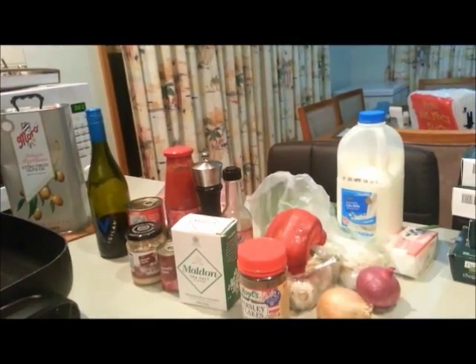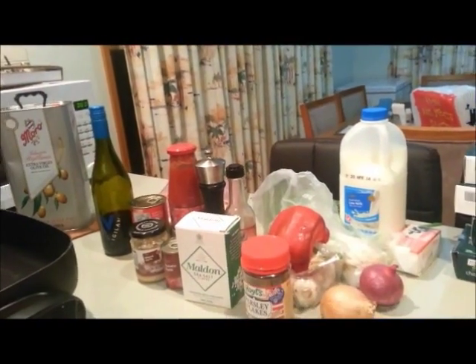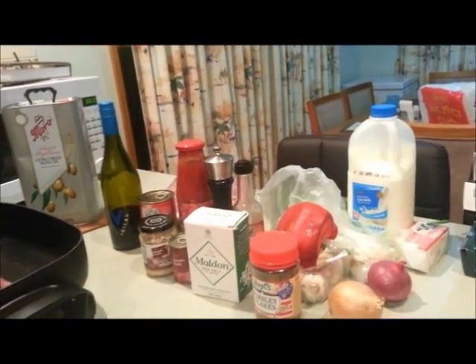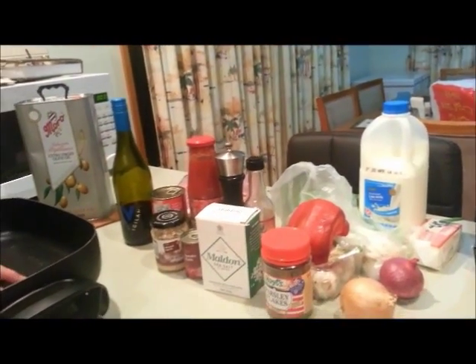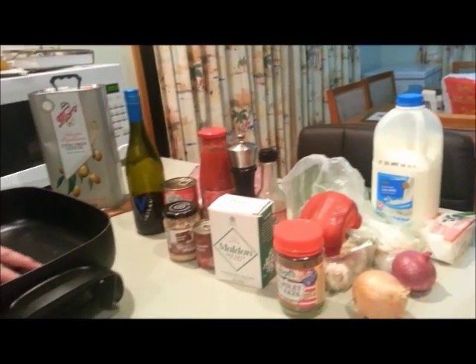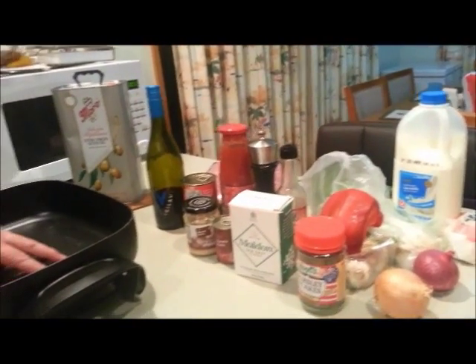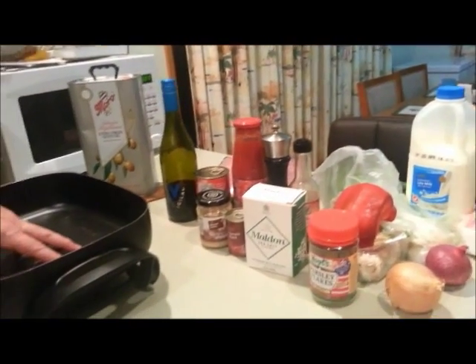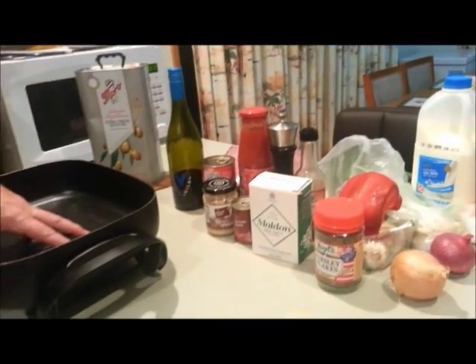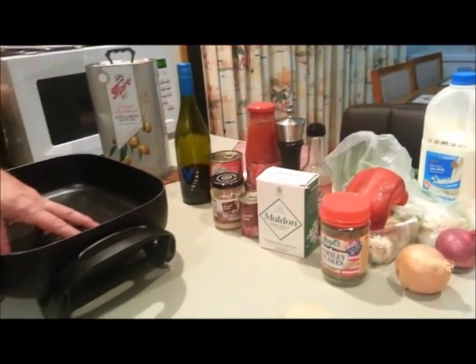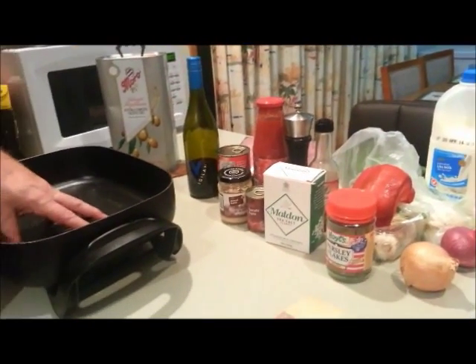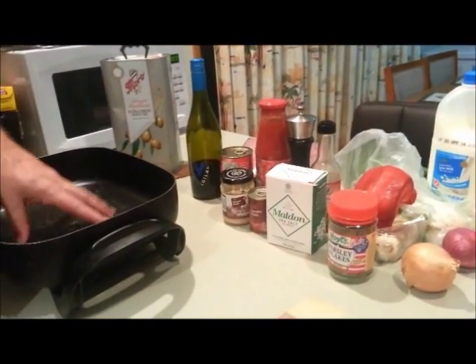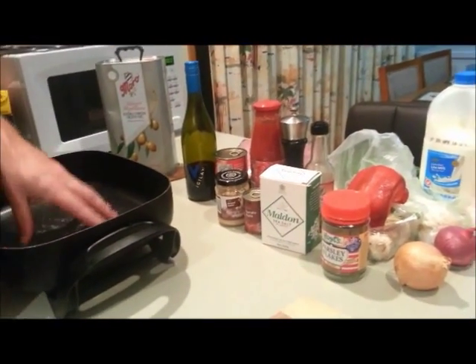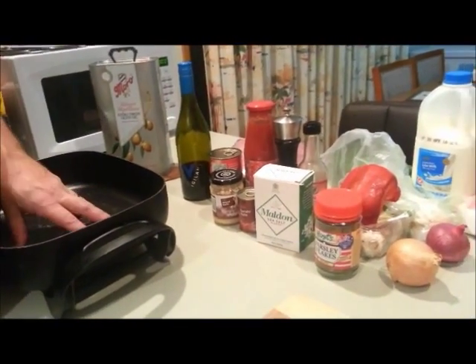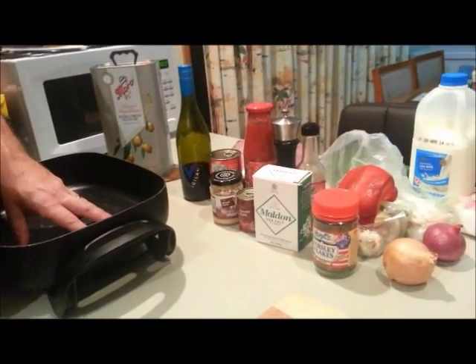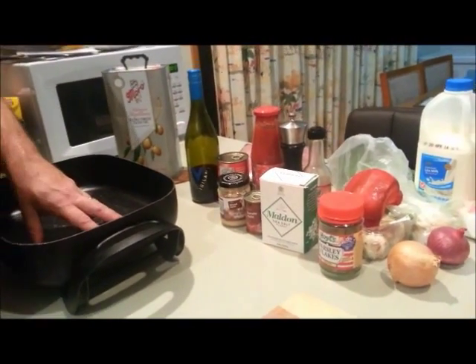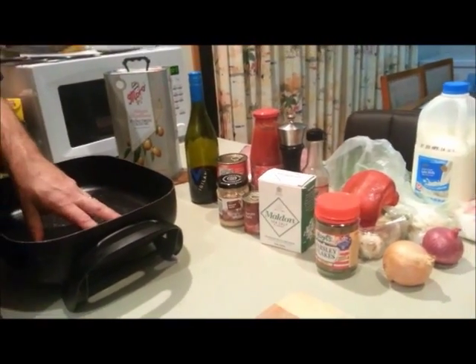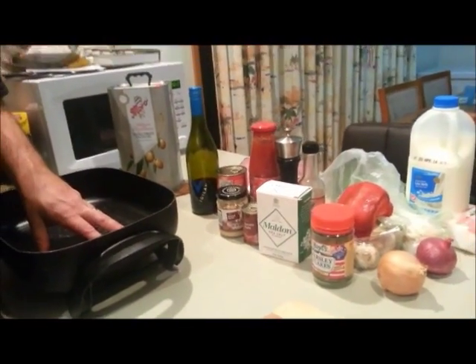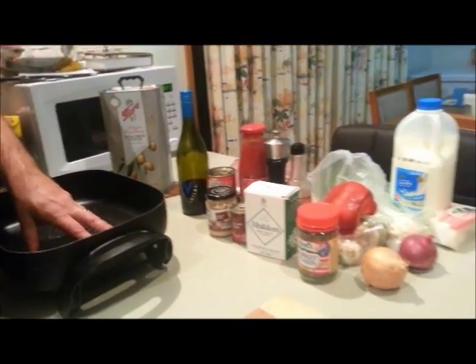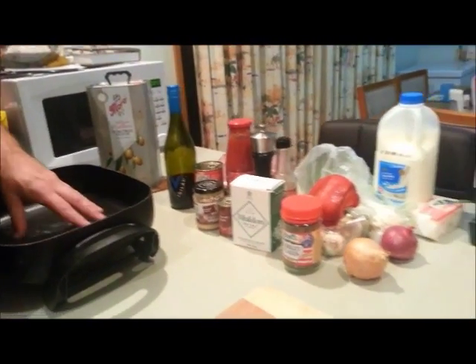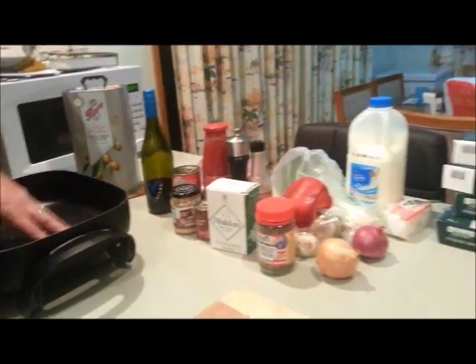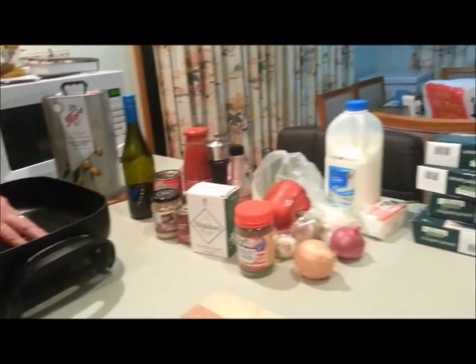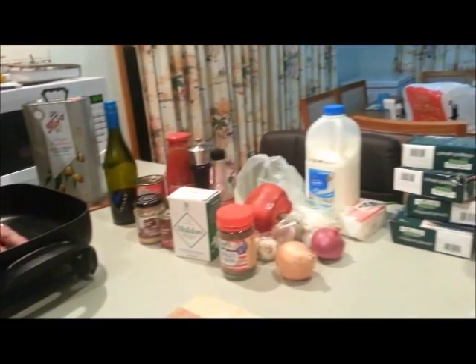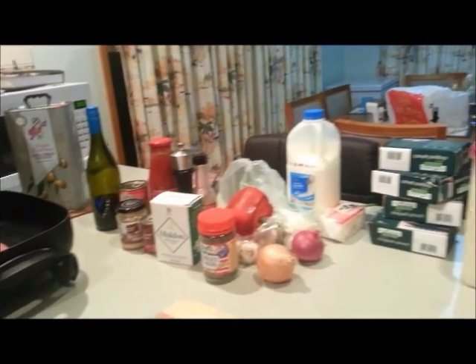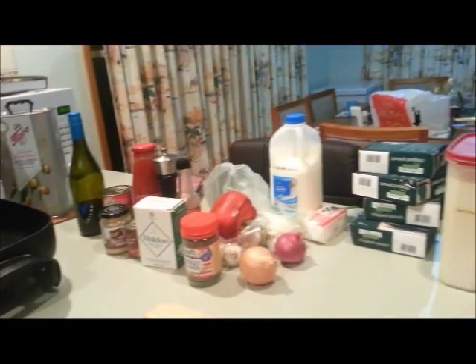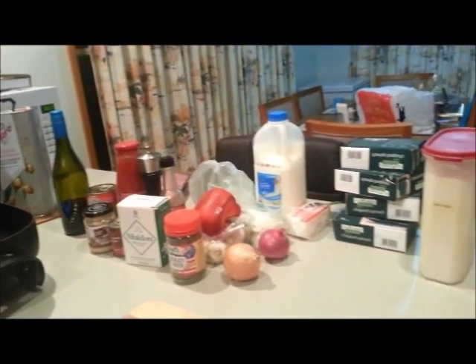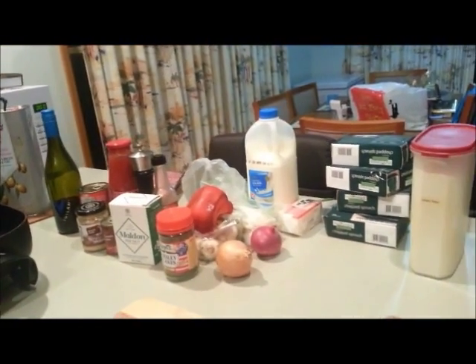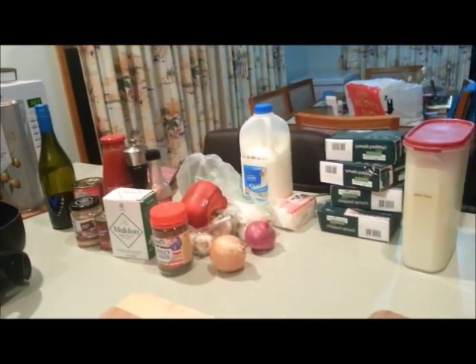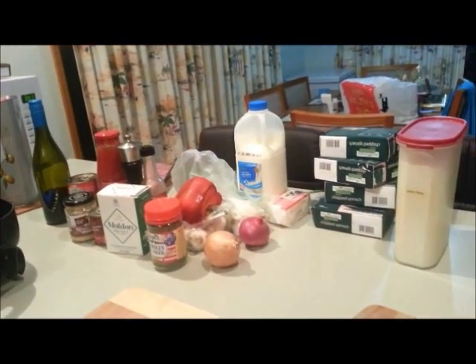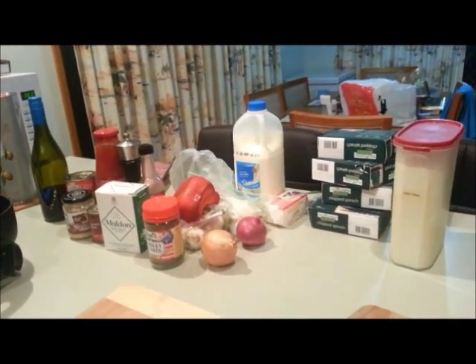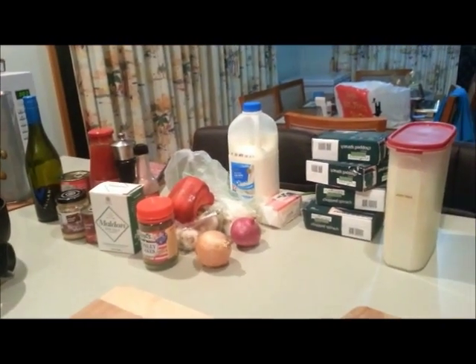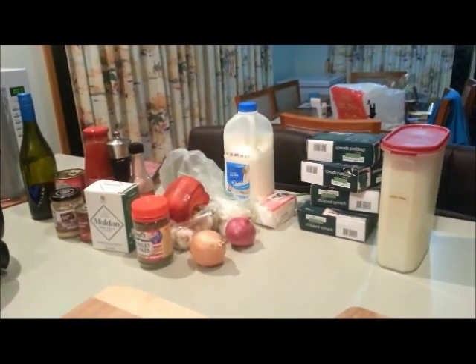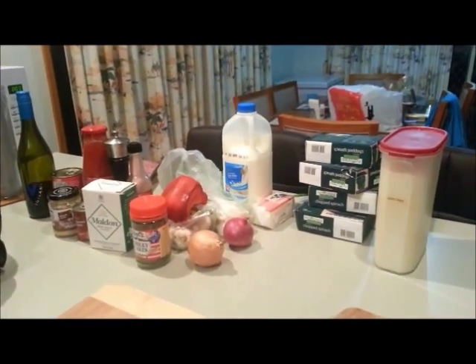I'm going to cook that in this big fry pan here. It's going to be quite a long cook this one so I'll come back to you shortly.